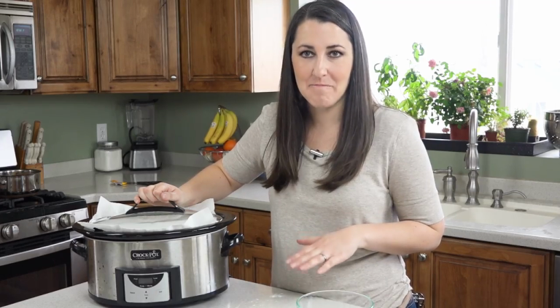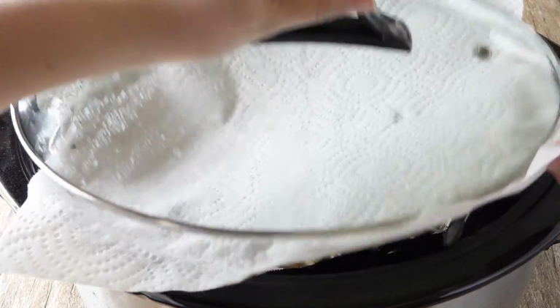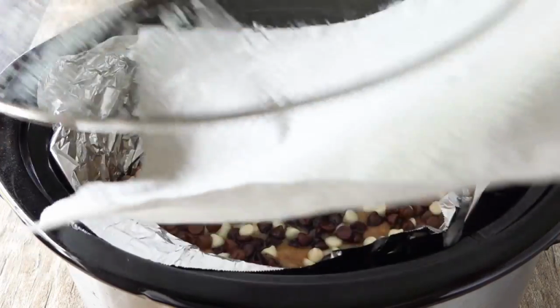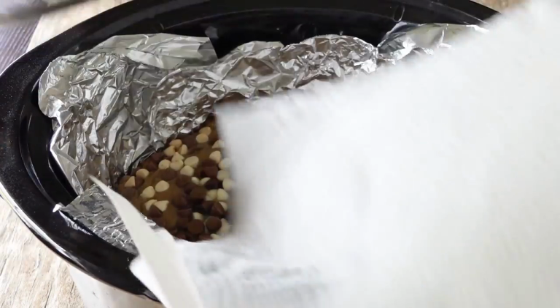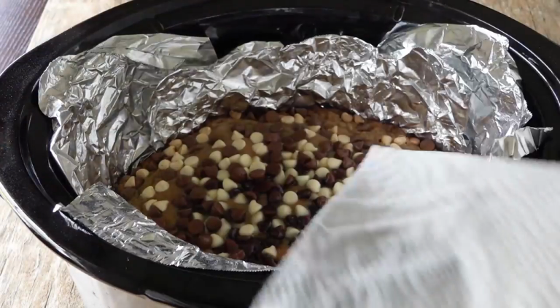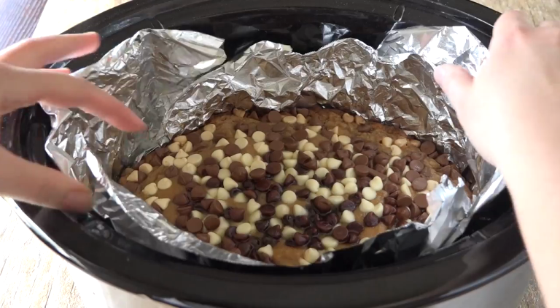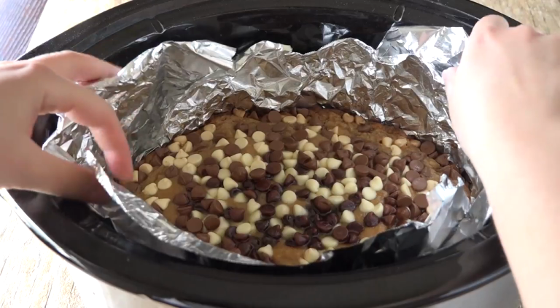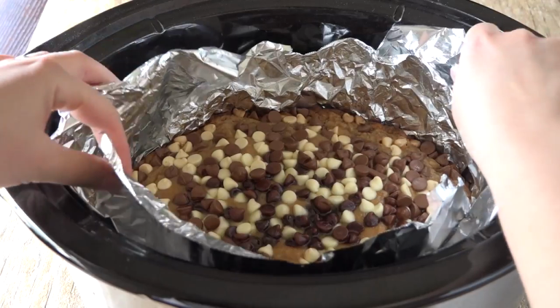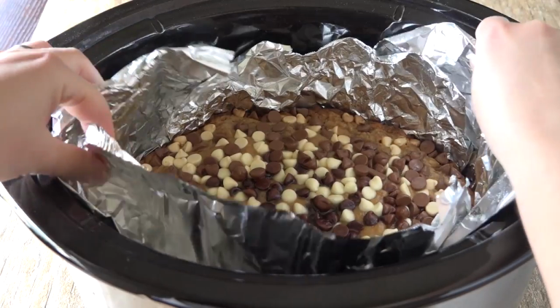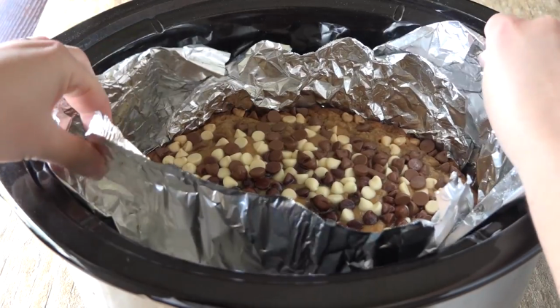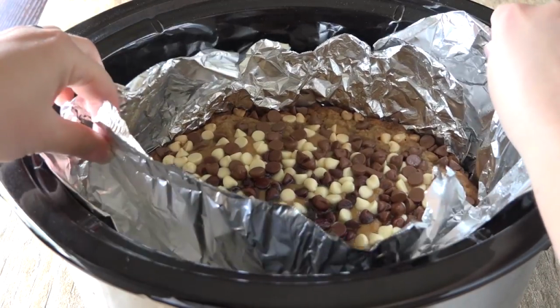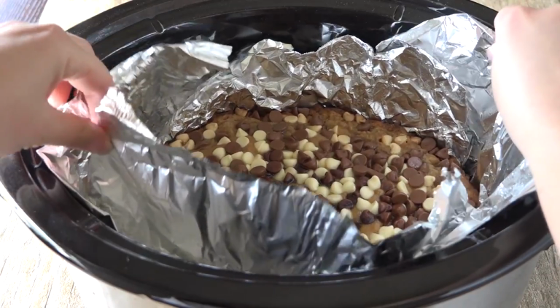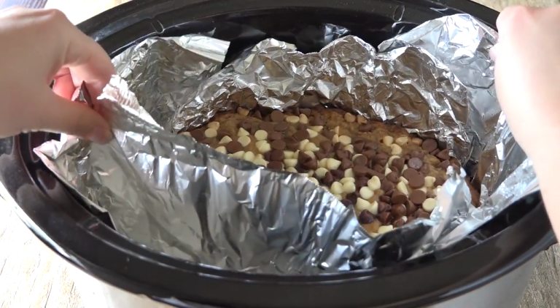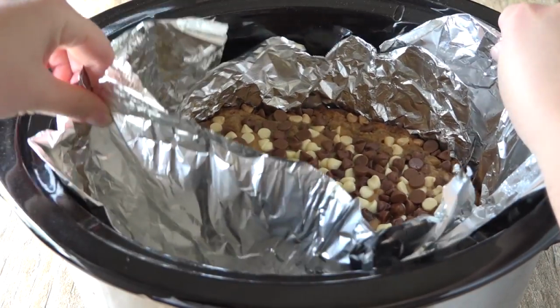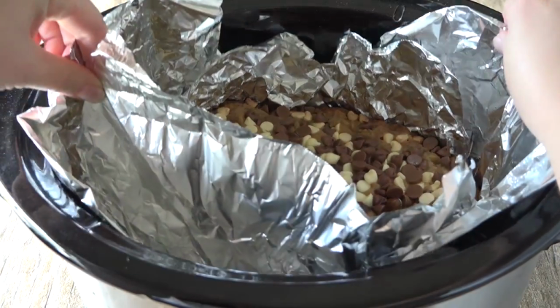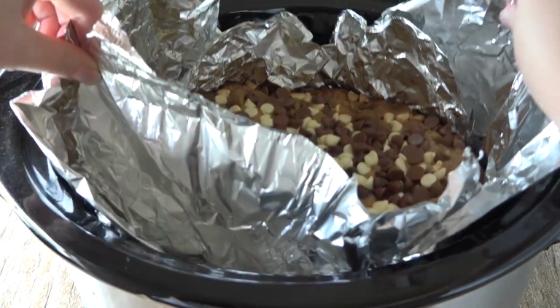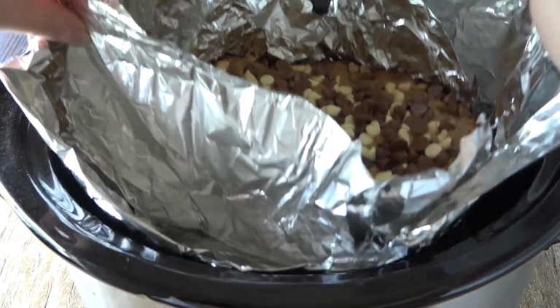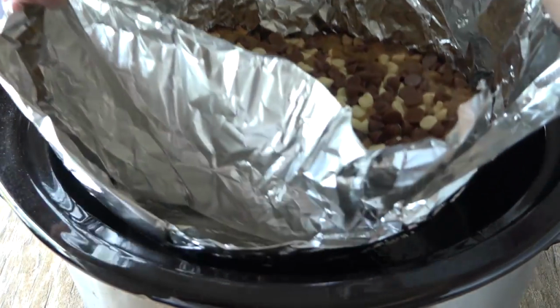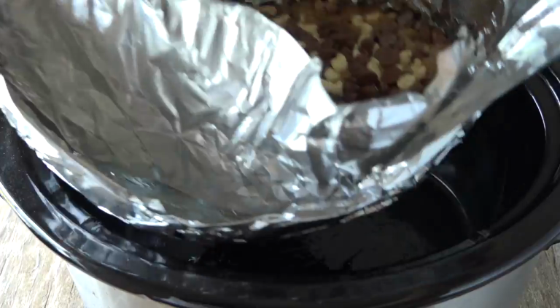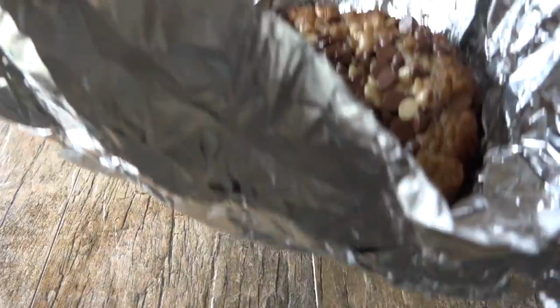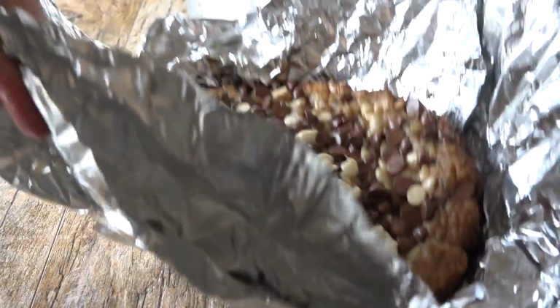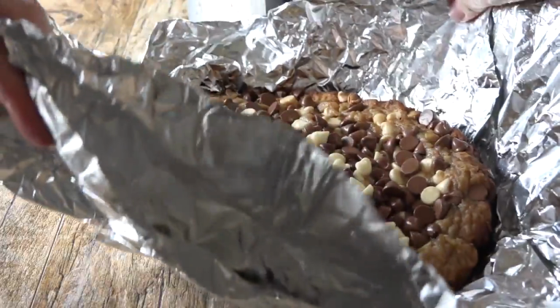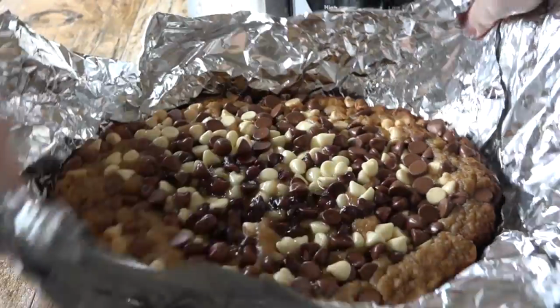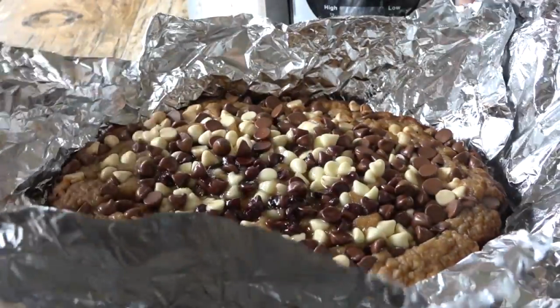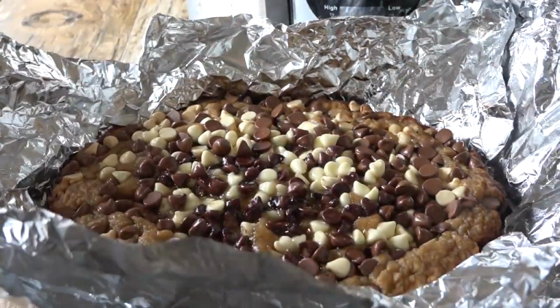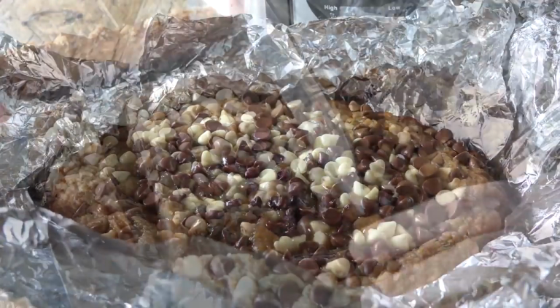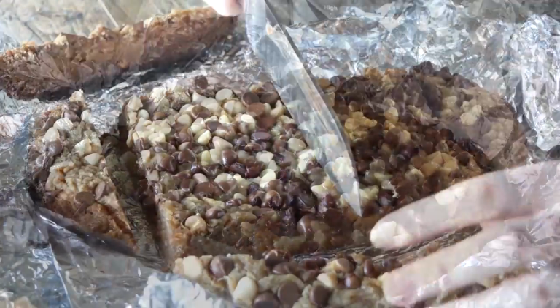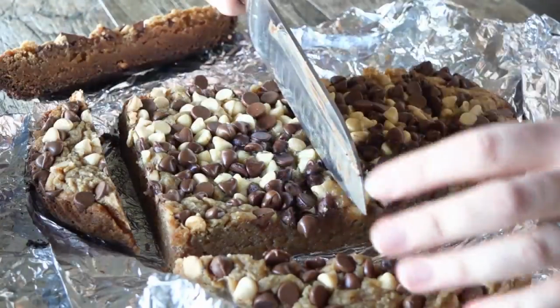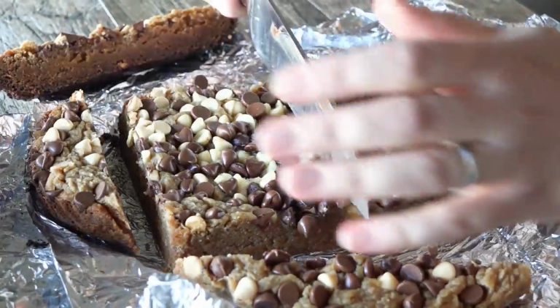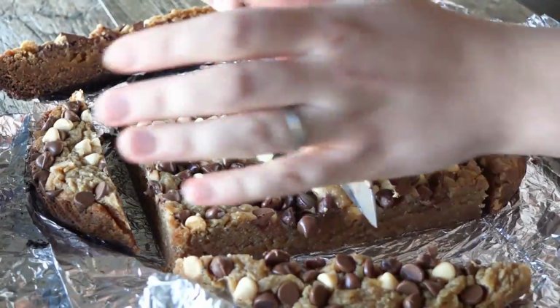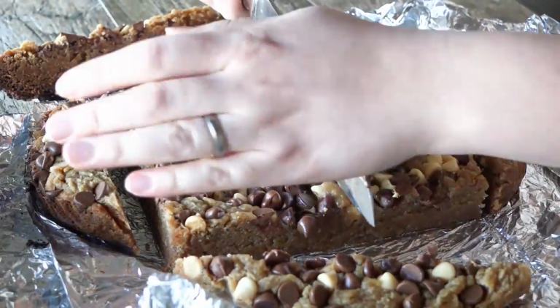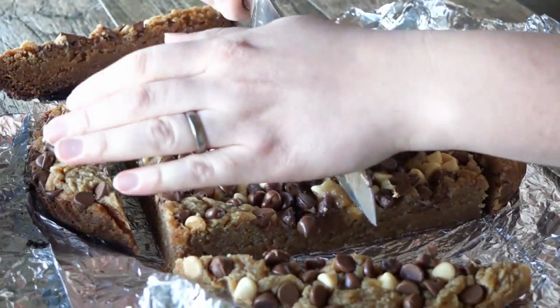Pull it out of the slow cooker, aluminum foil and all, and let it sit for at least an hour before slicing.